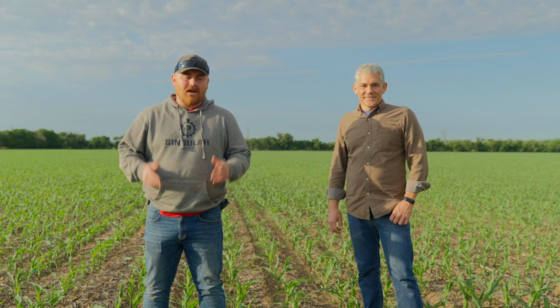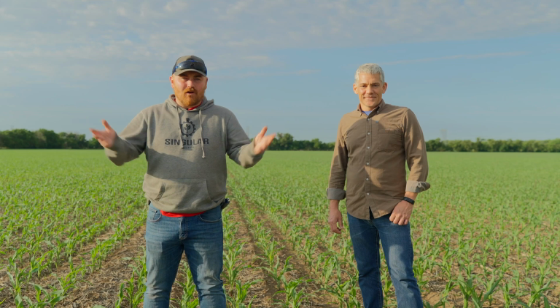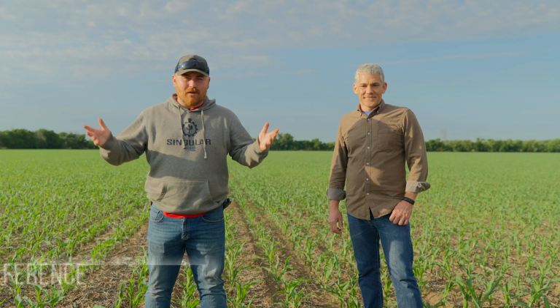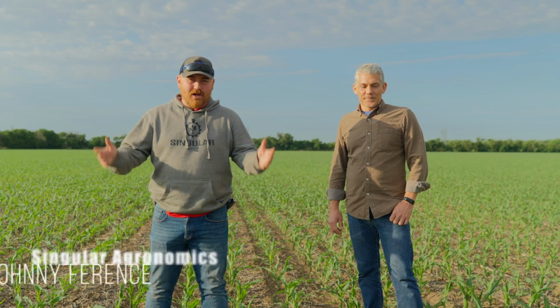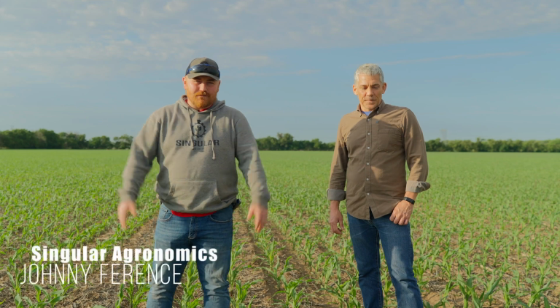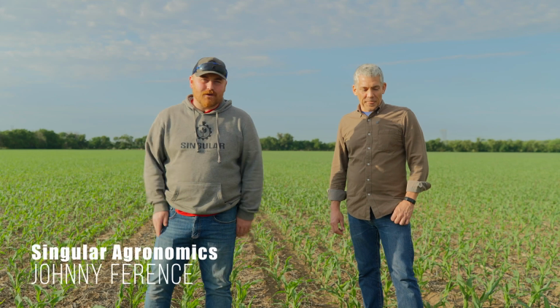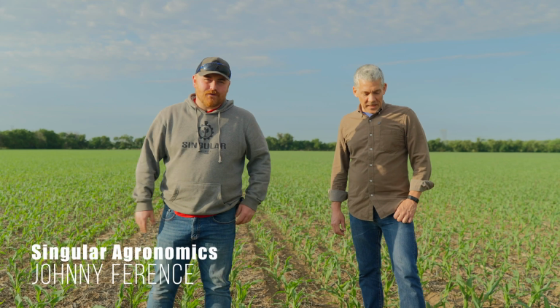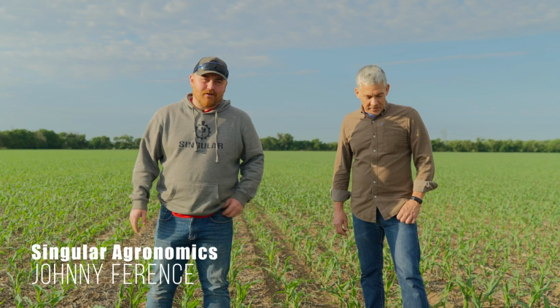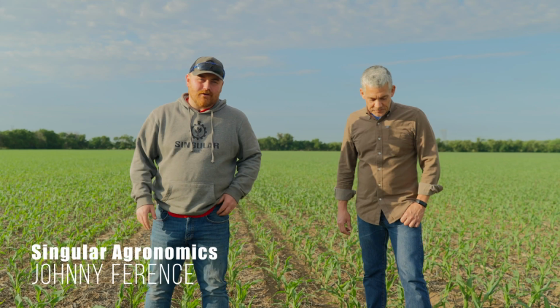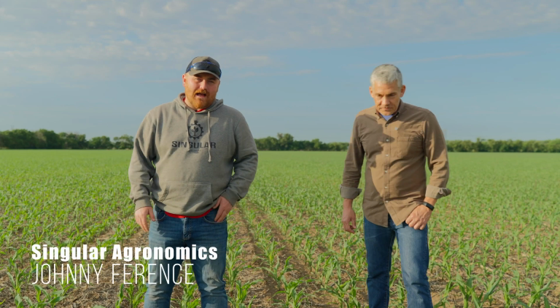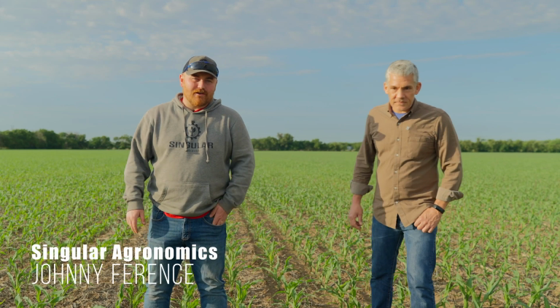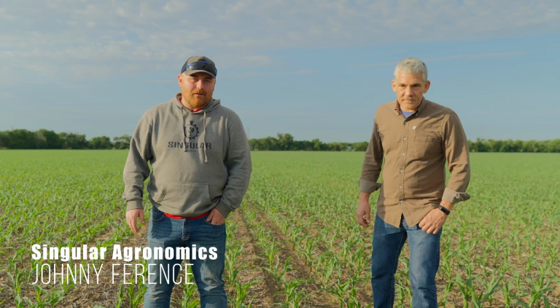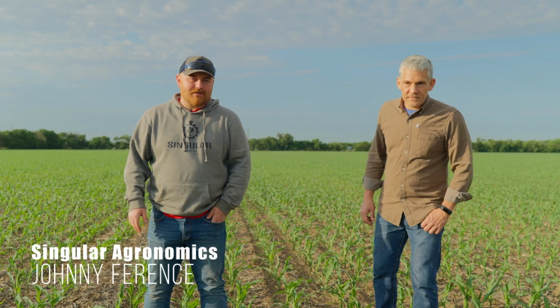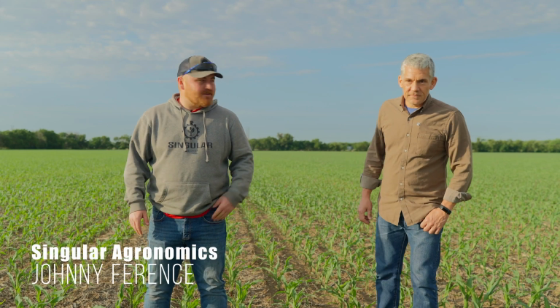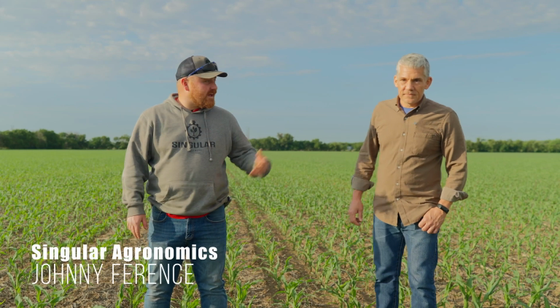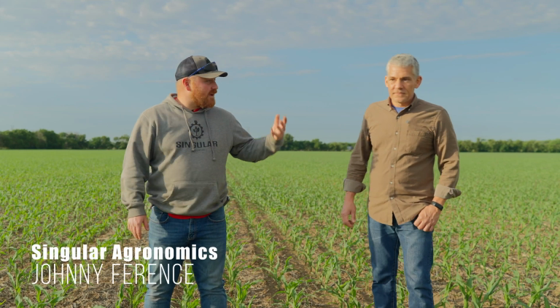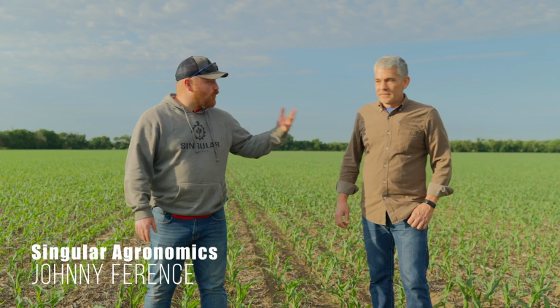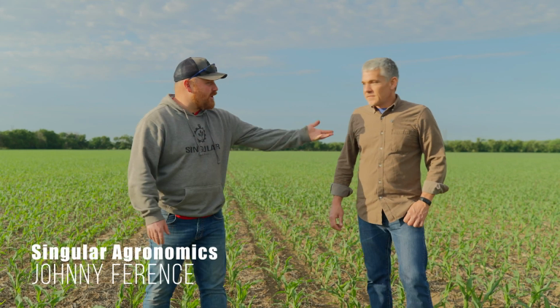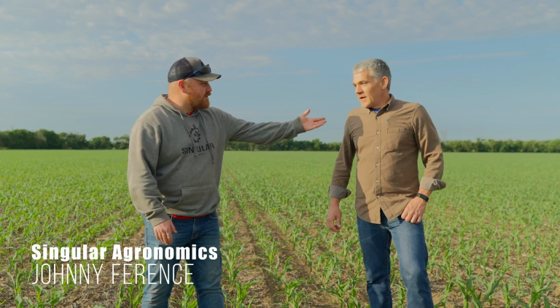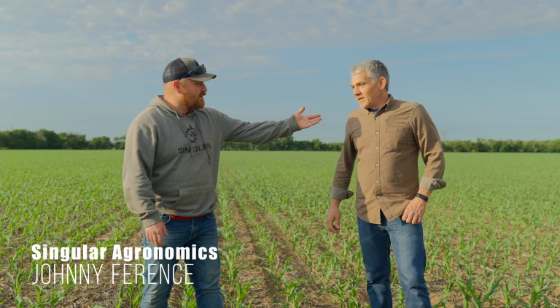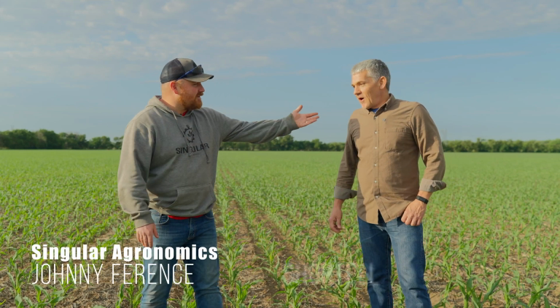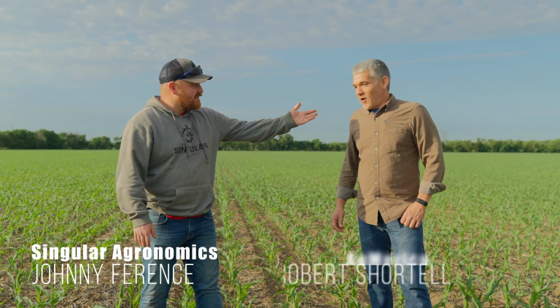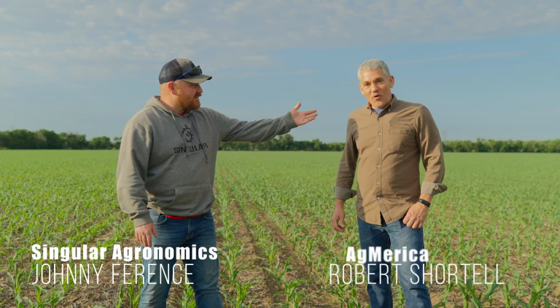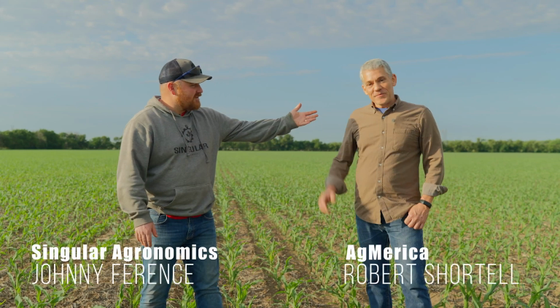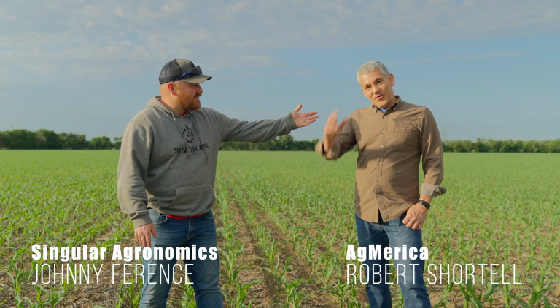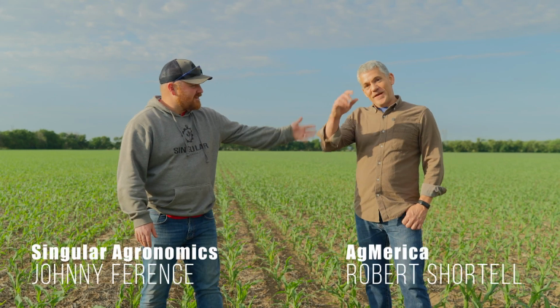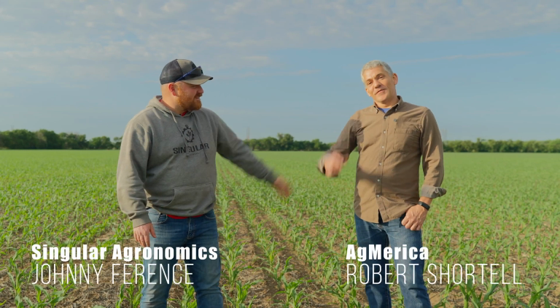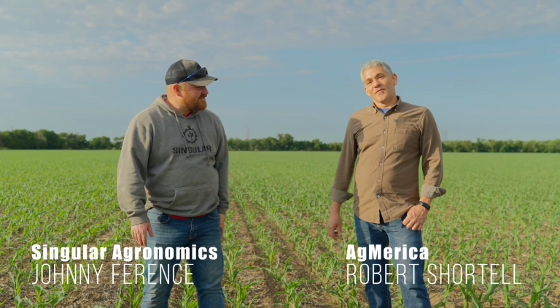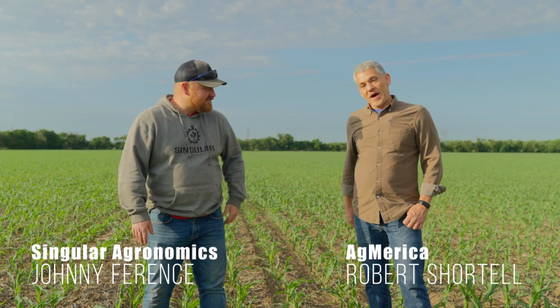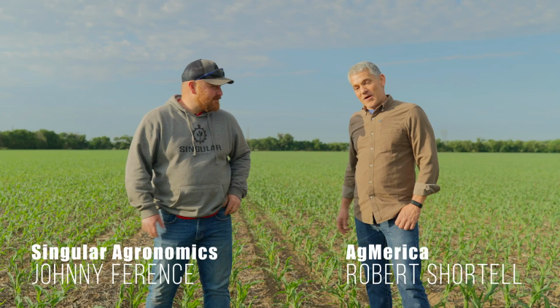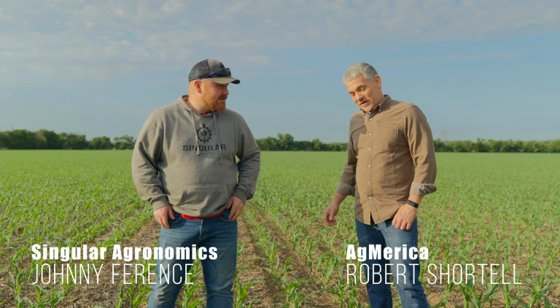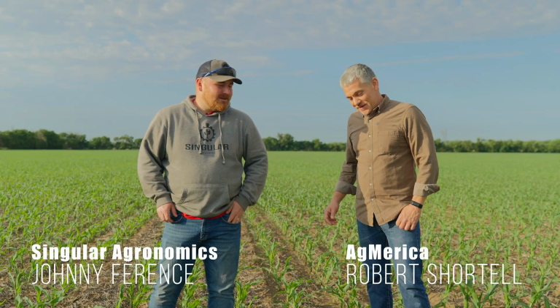Hello, I'm Johnny Ferencz with Senior Agronomics and today I'm with Rob Shortell from Agmerica.